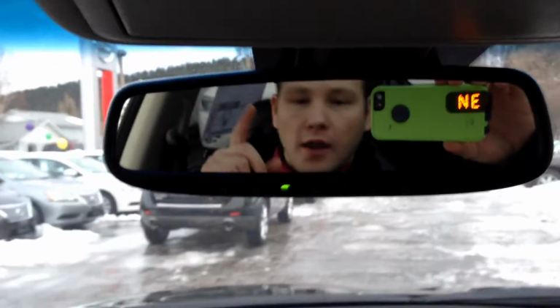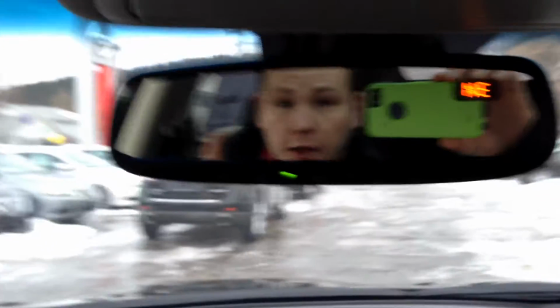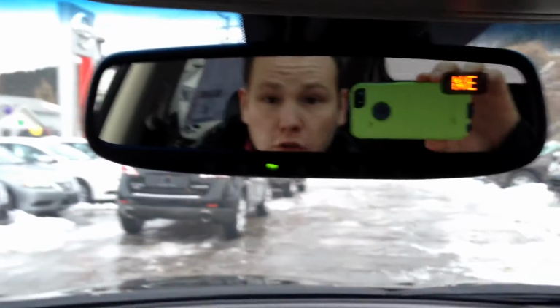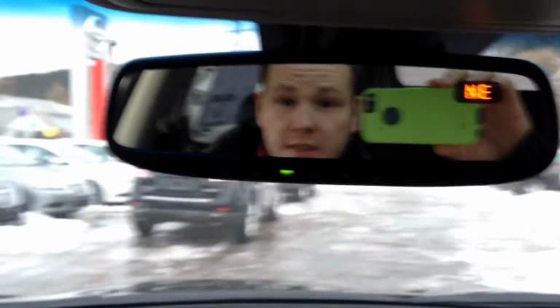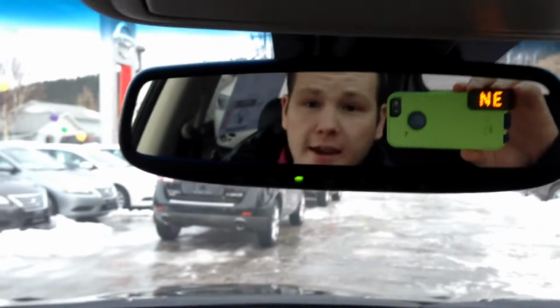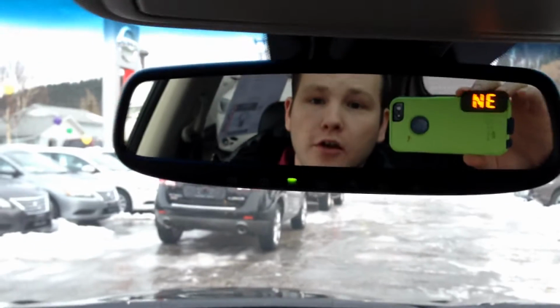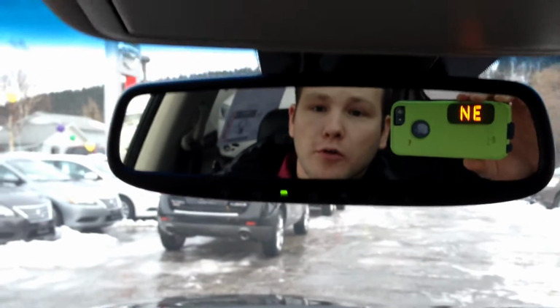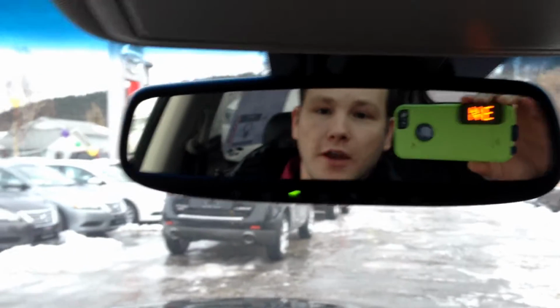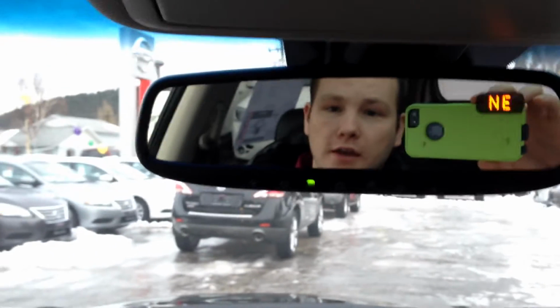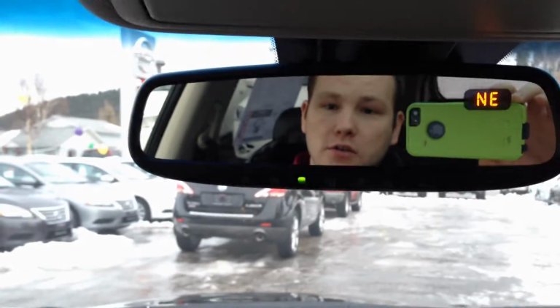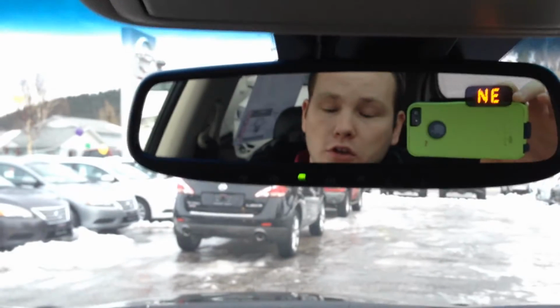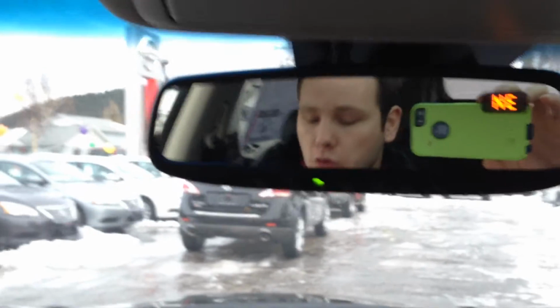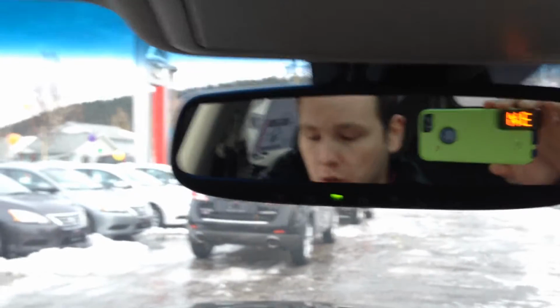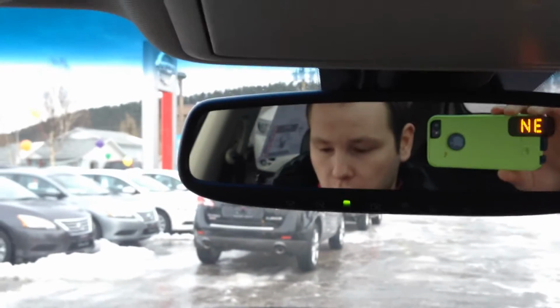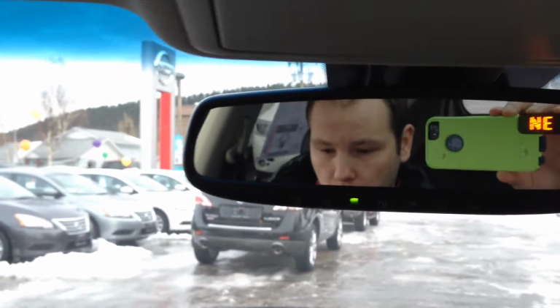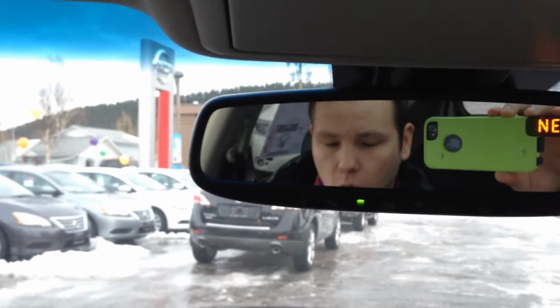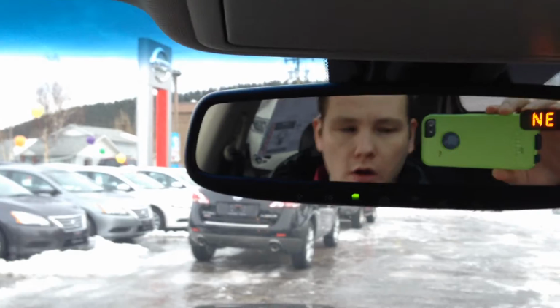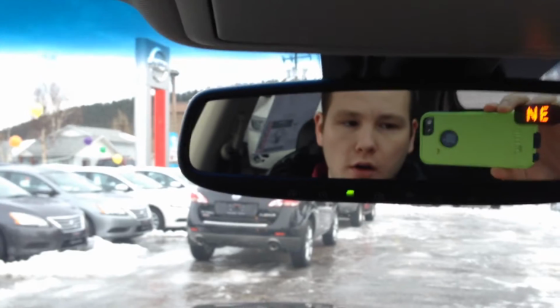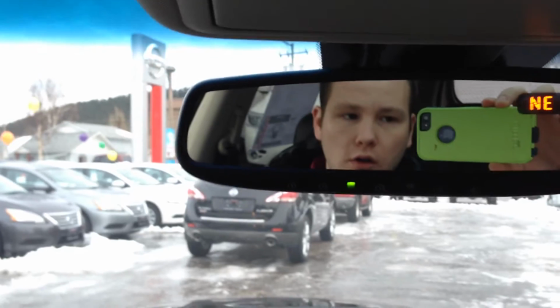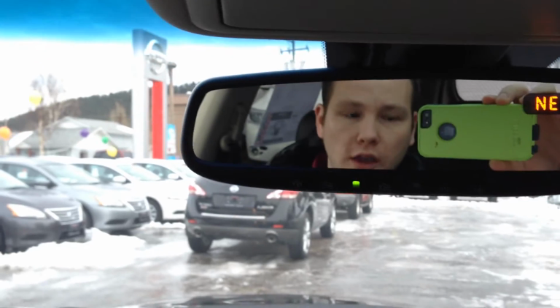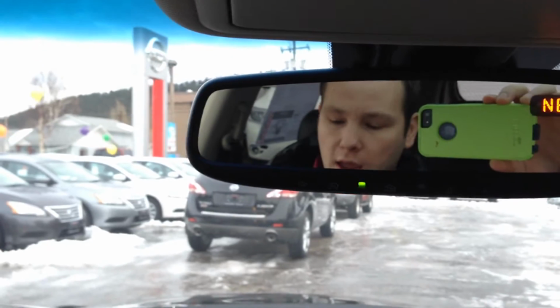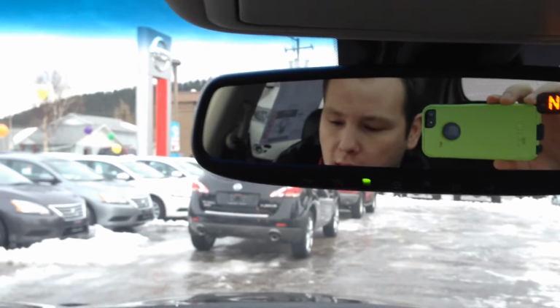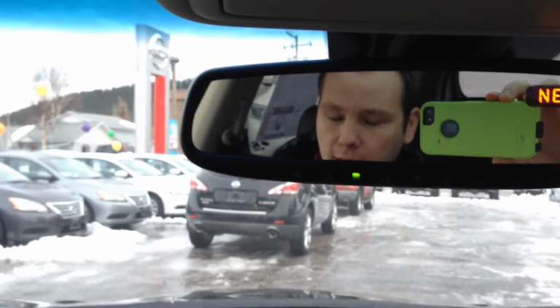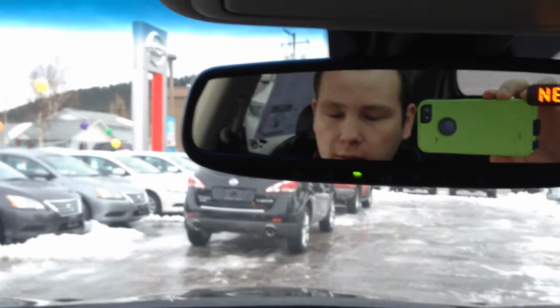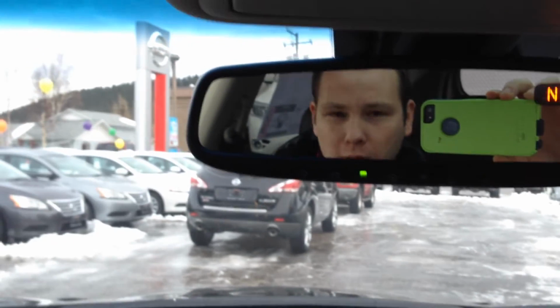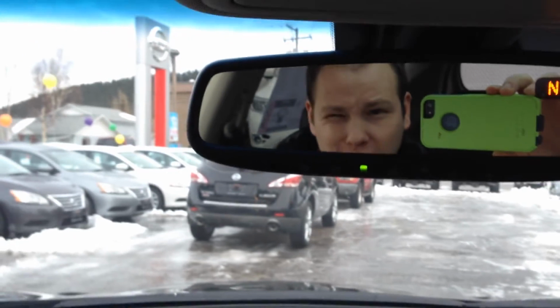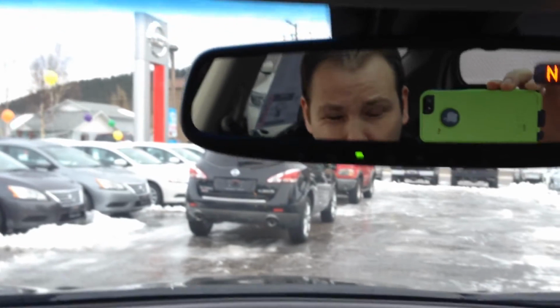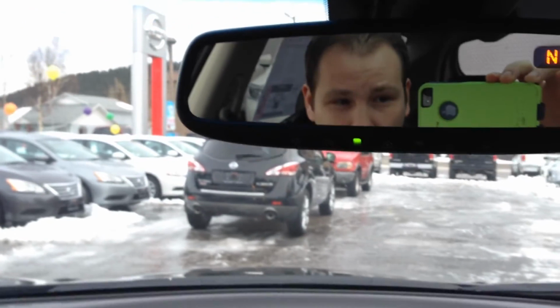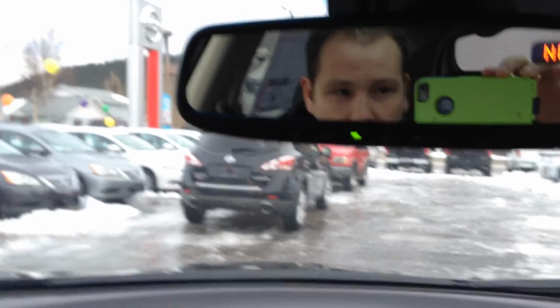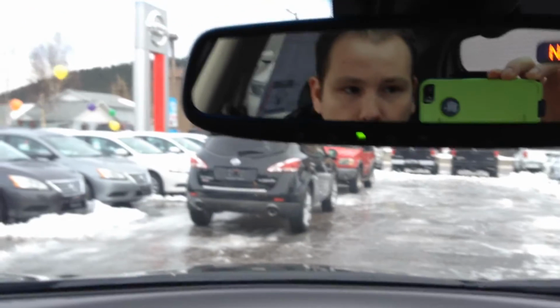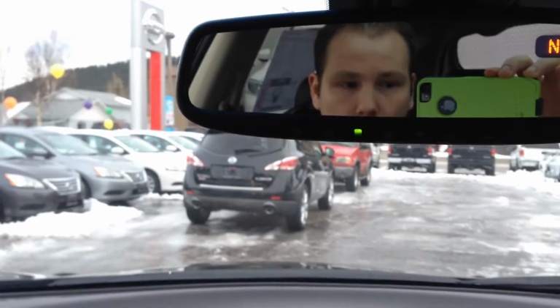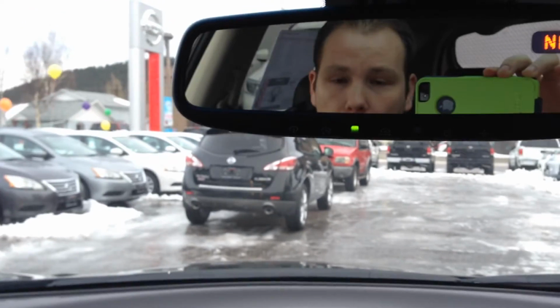Hey Jude, it's Zach here at Northland Nissan, just doing a quick video walk around on the LE that we currently have on the lot.